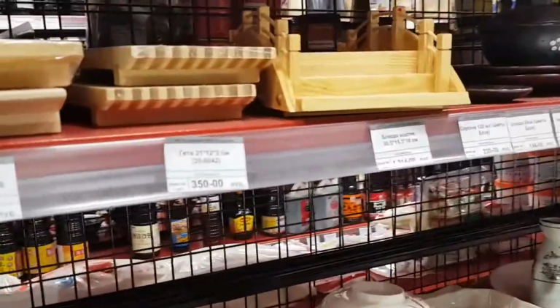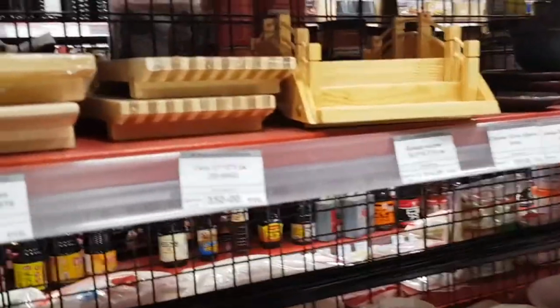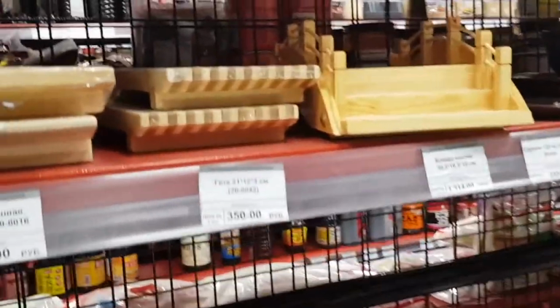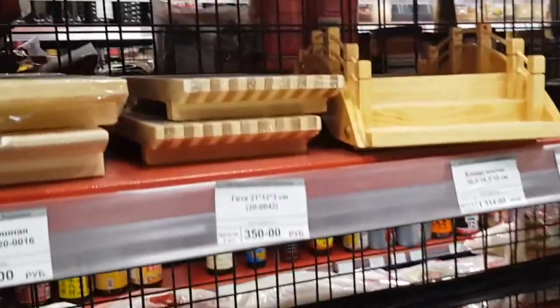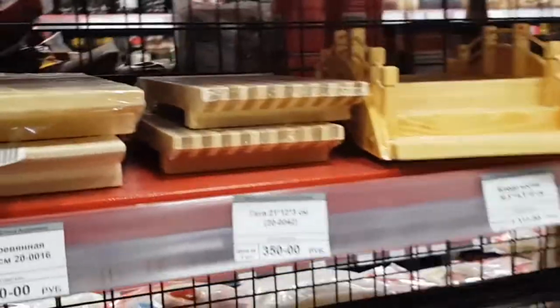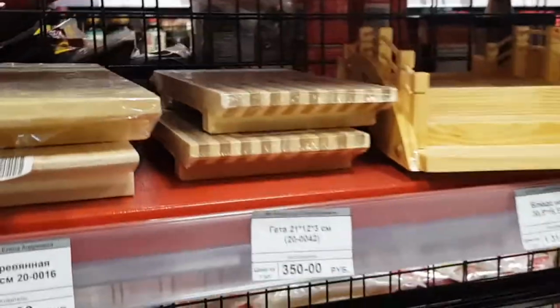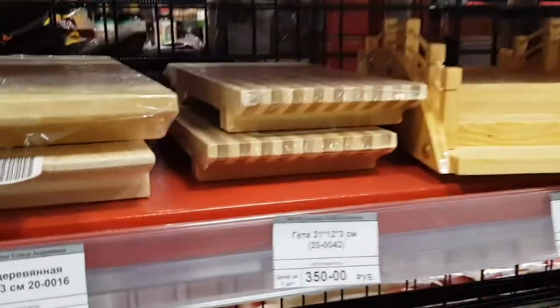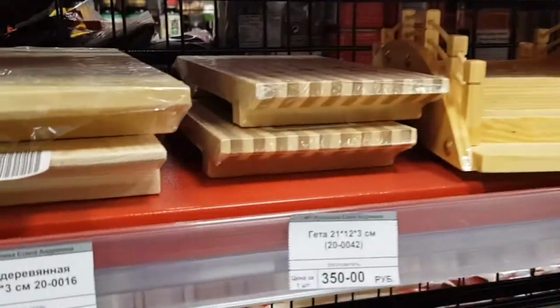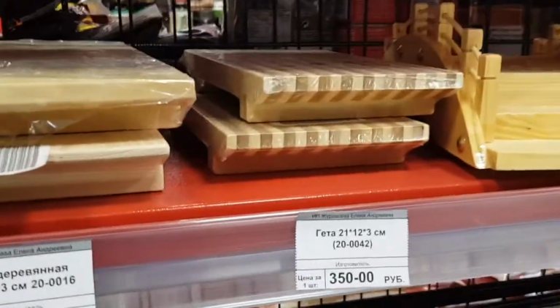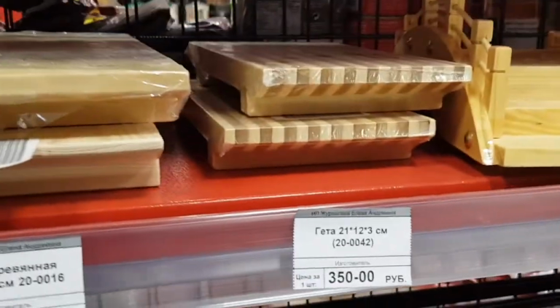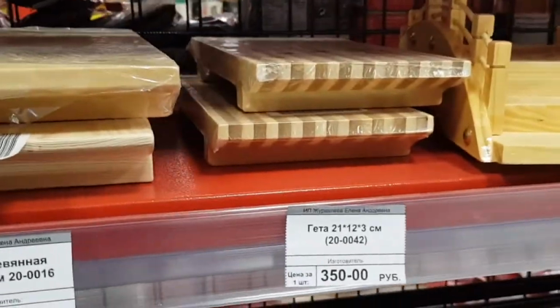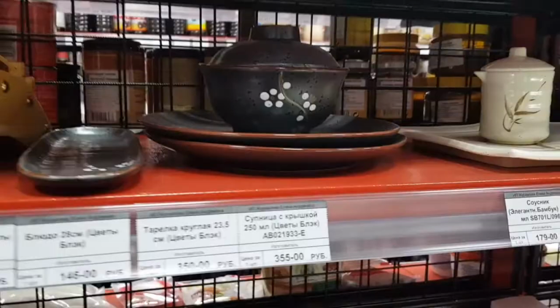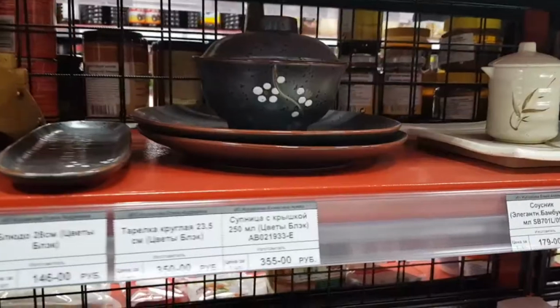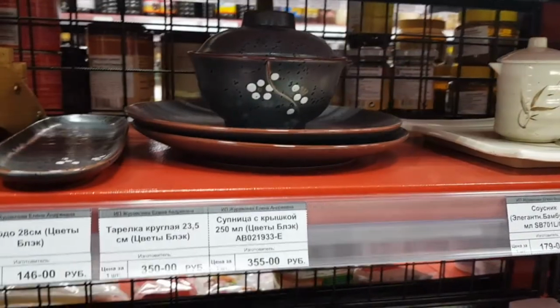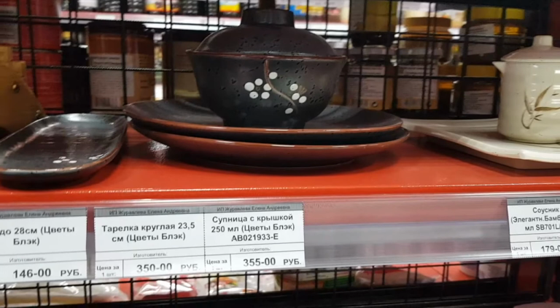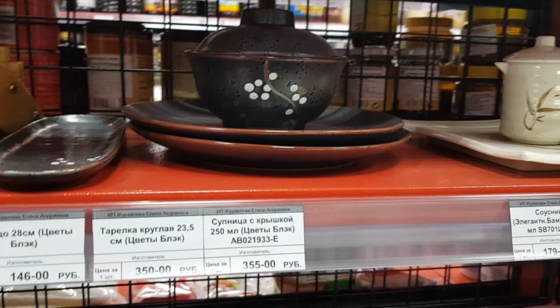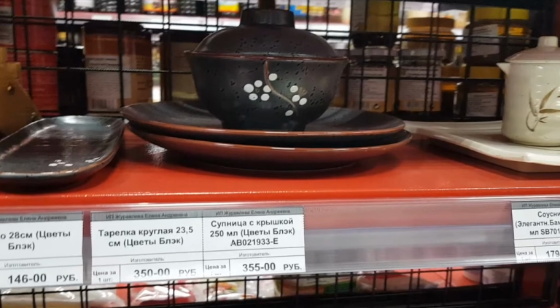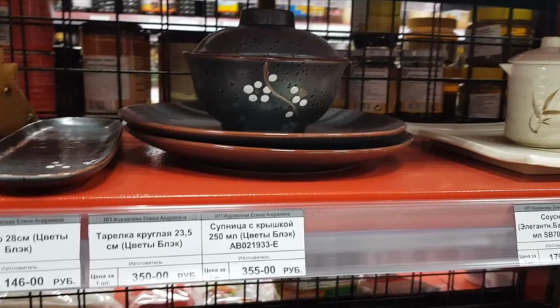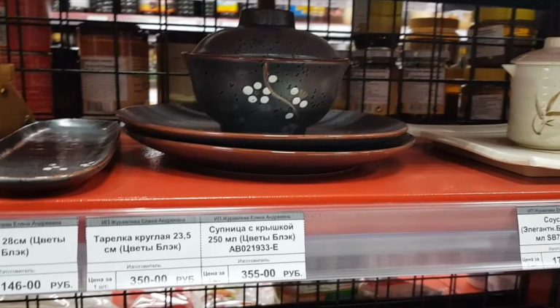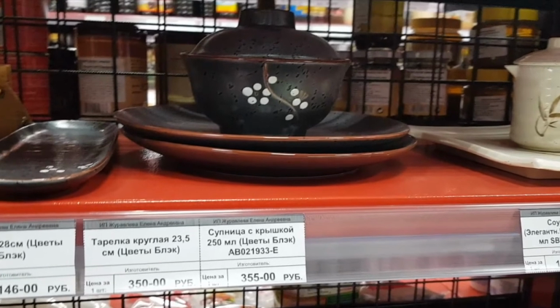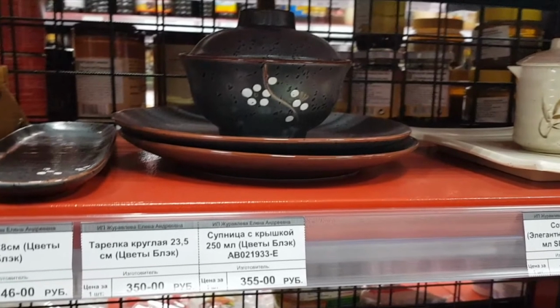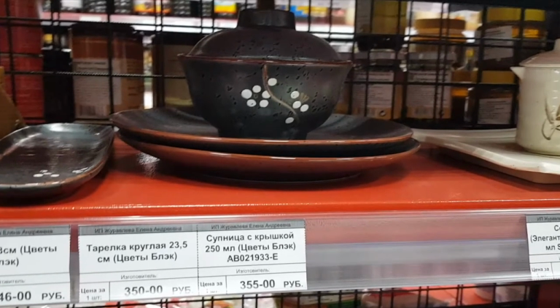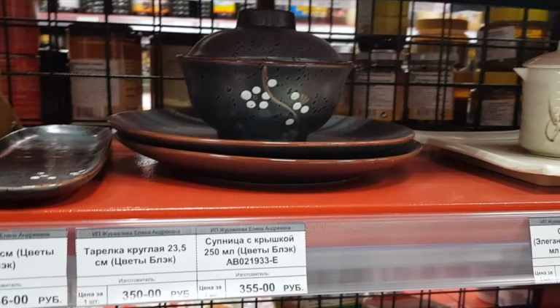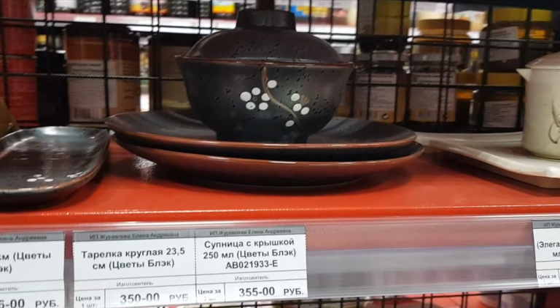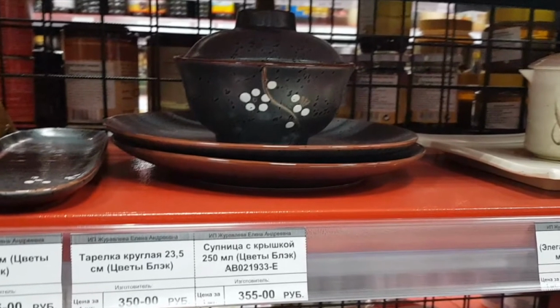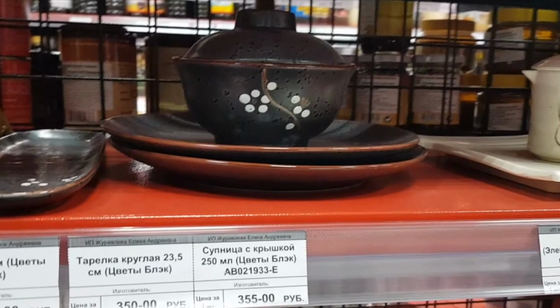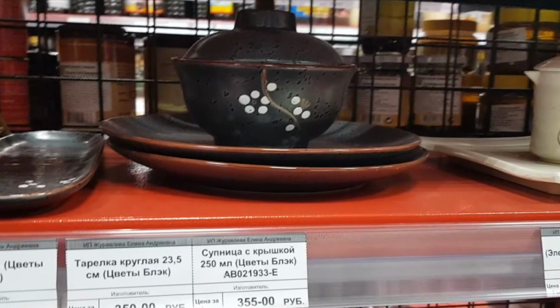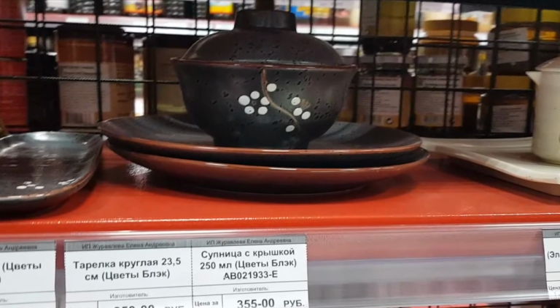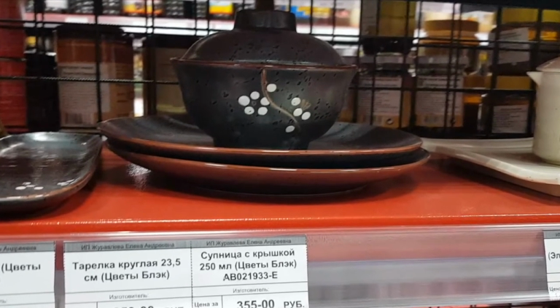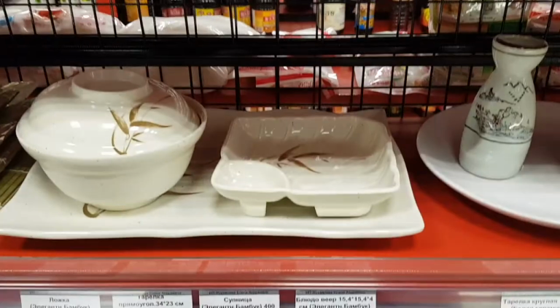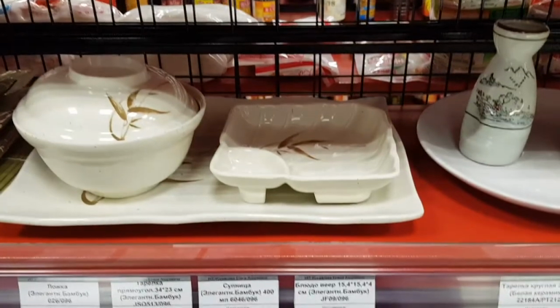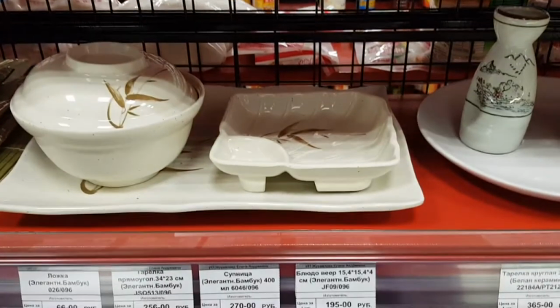And here you can find the different Asian kitchen and dining accessories. Isn't it beautiful?